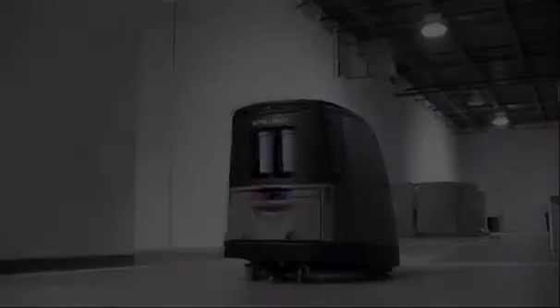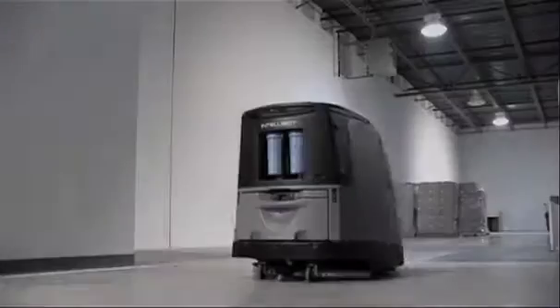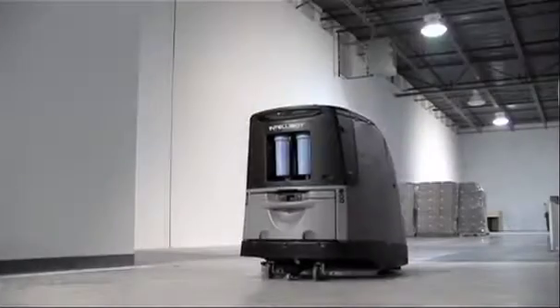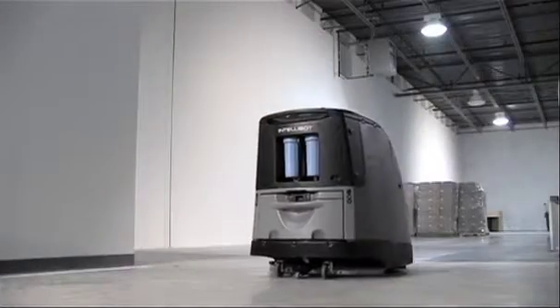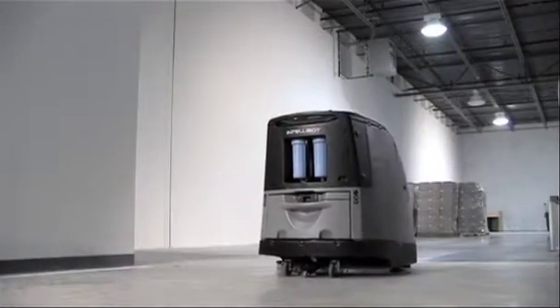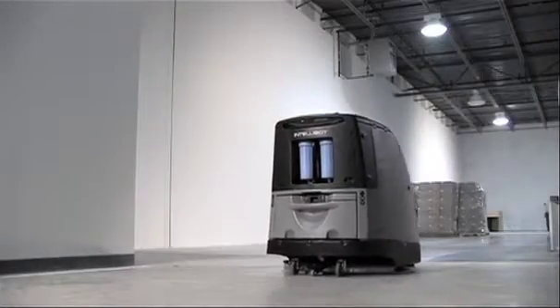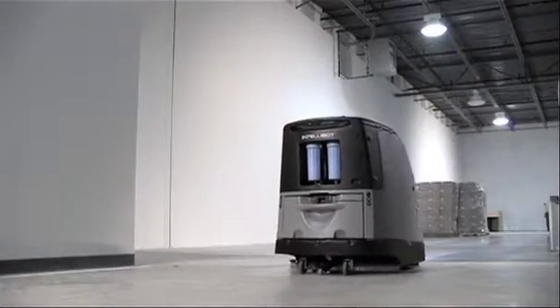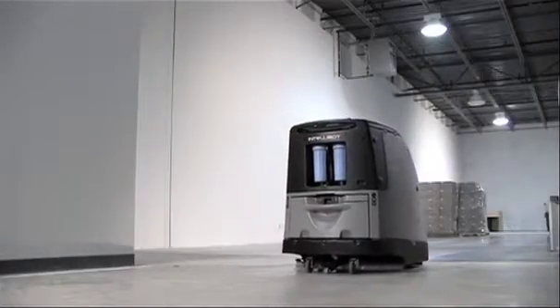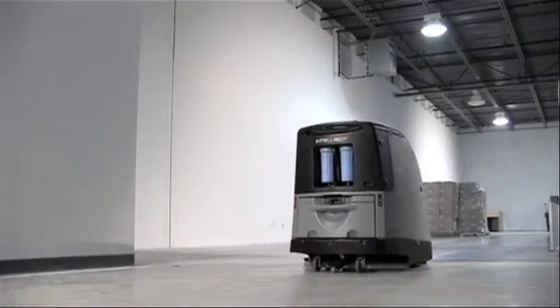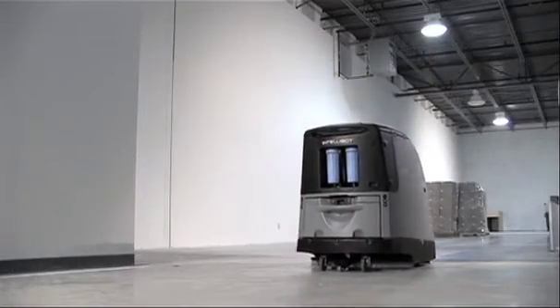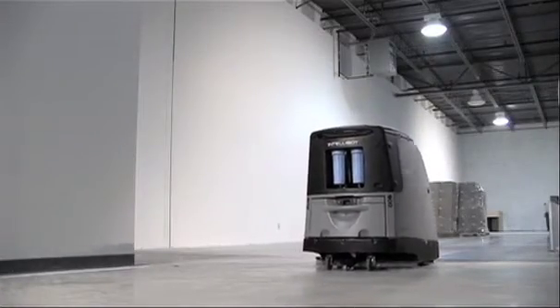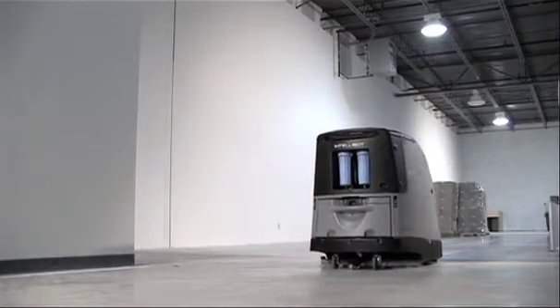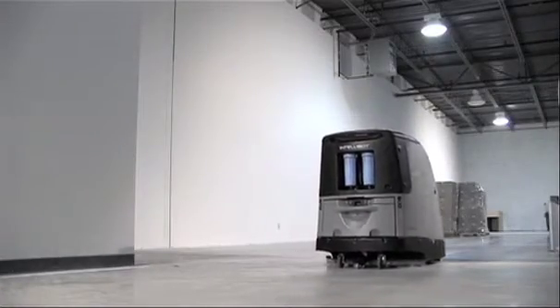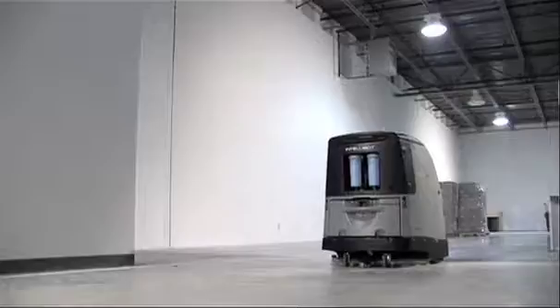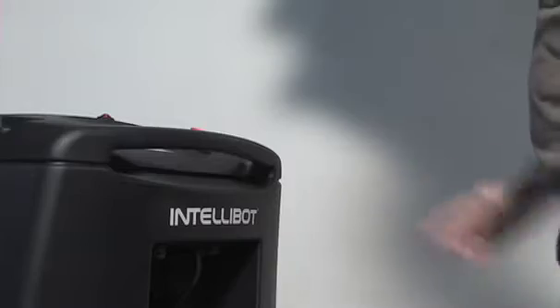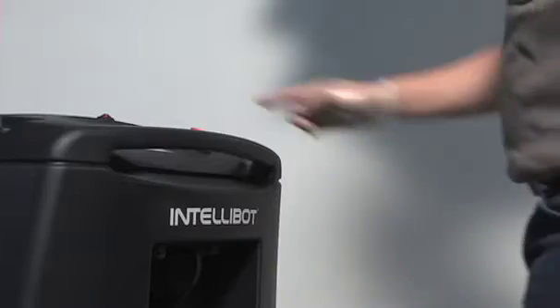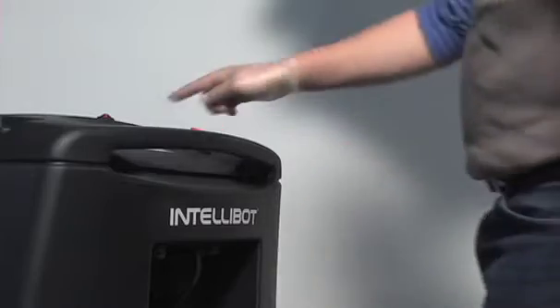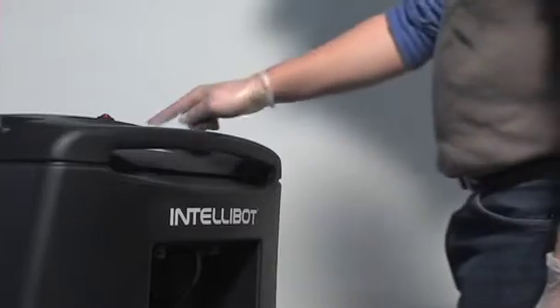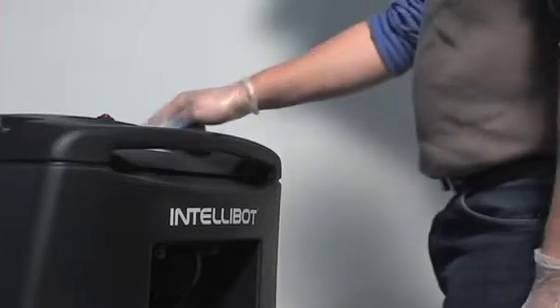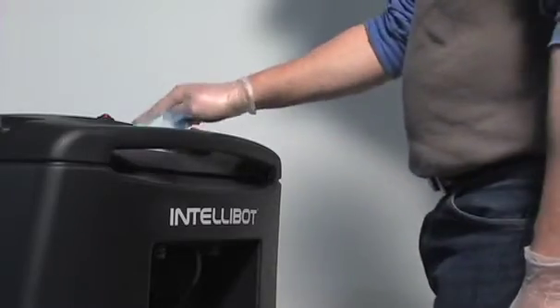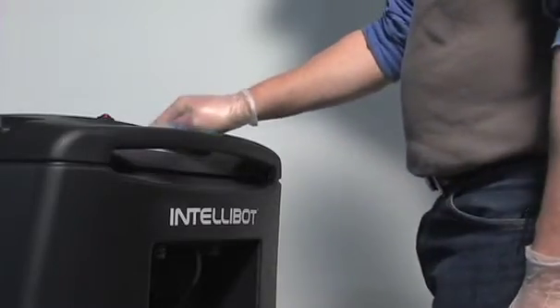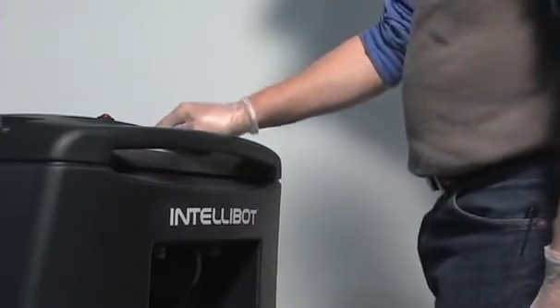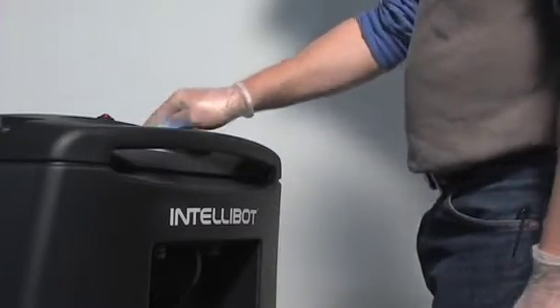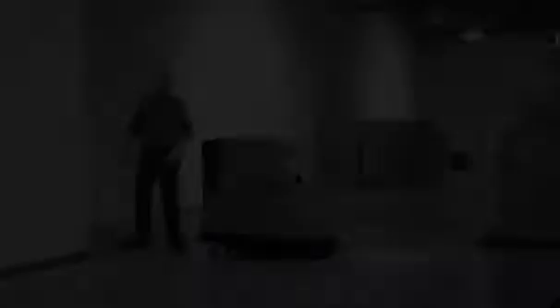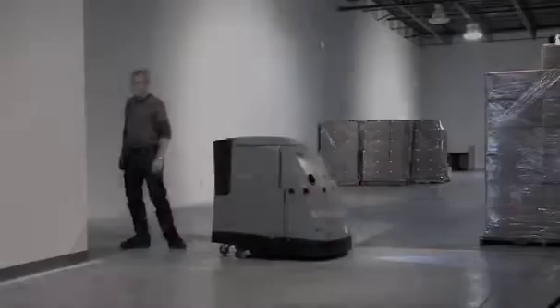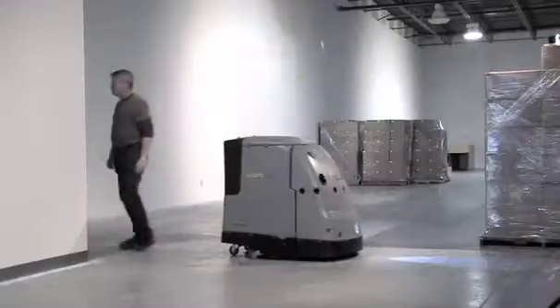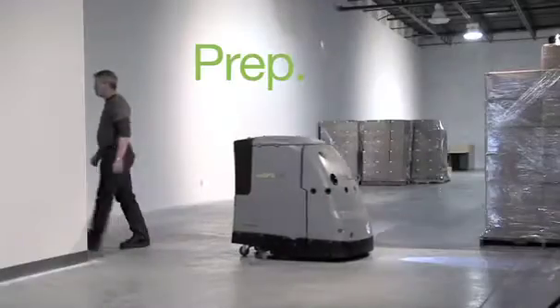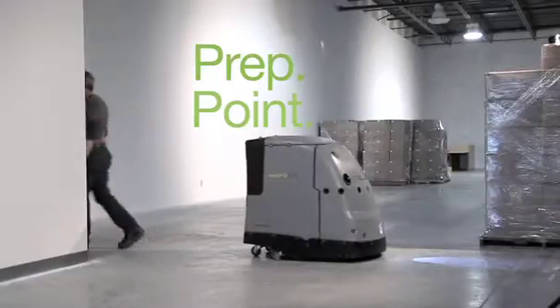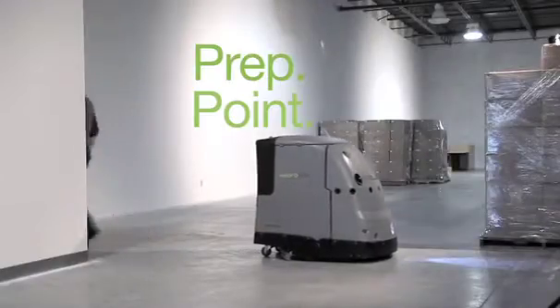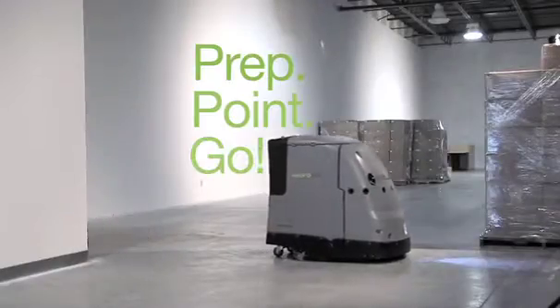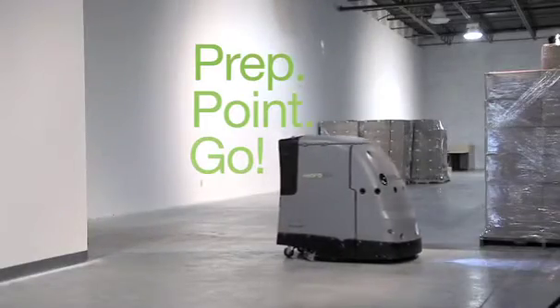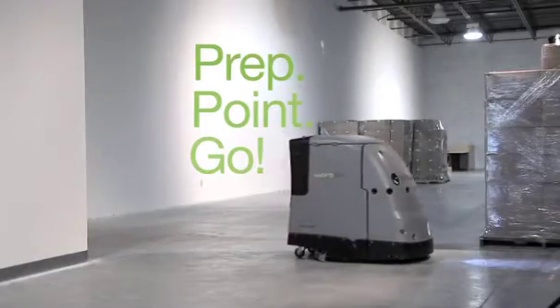Cleaning with IntelliBot takes just a few simple steps. Select your pre-programmed floor map, then just prep, point and go.